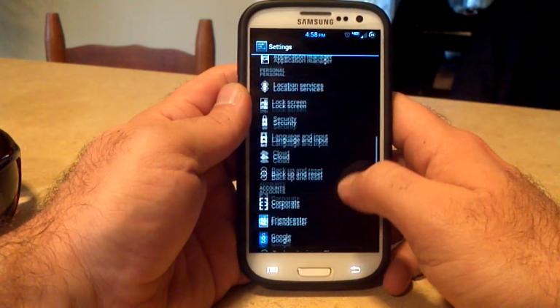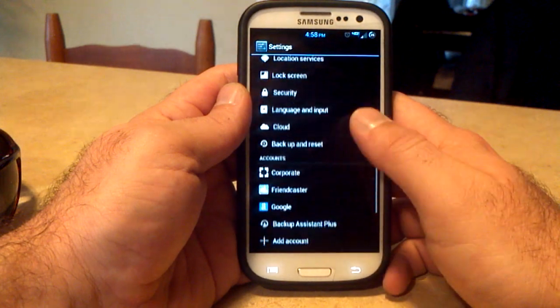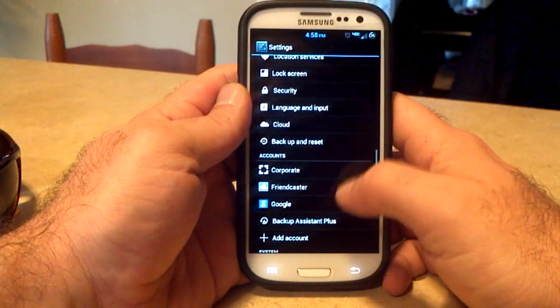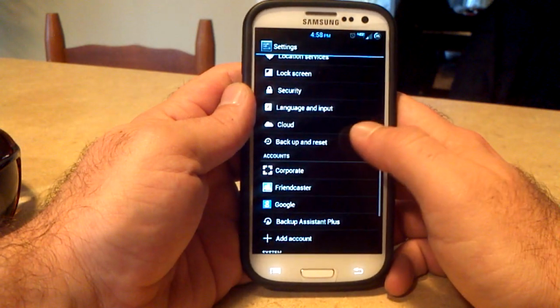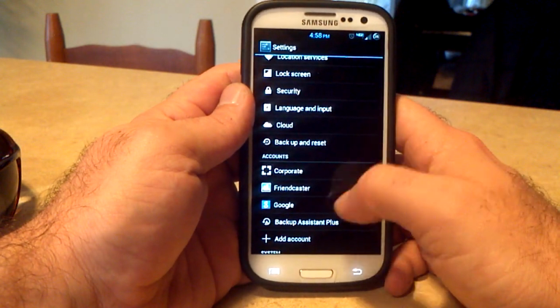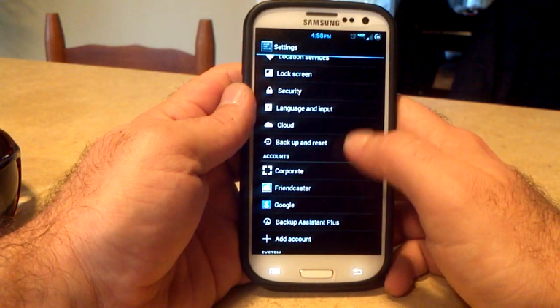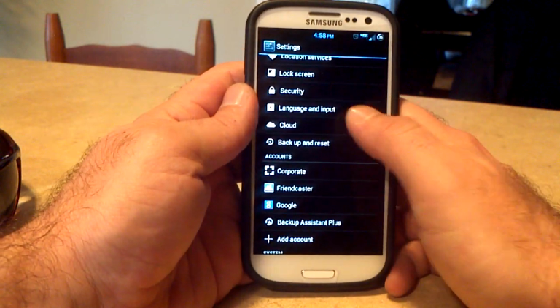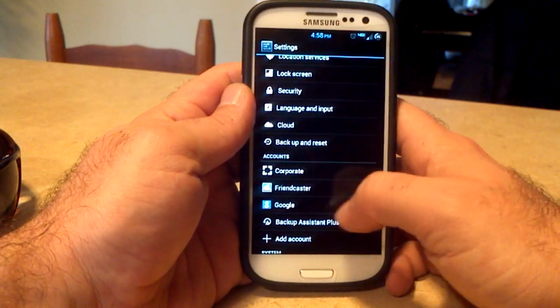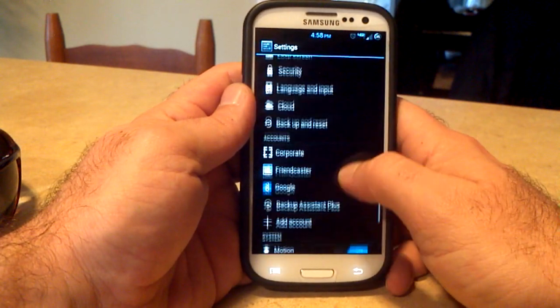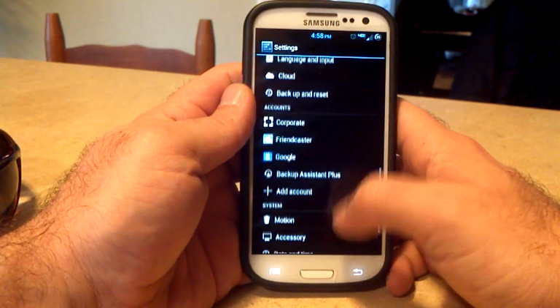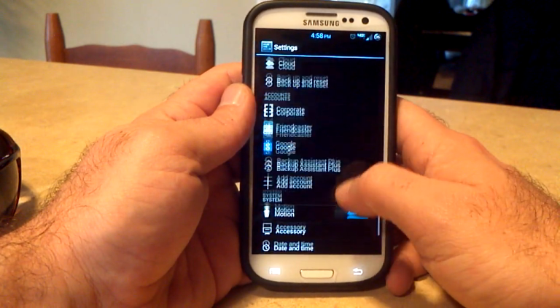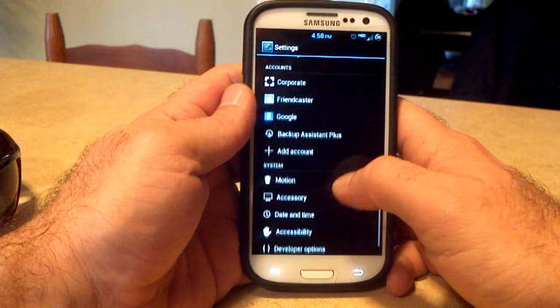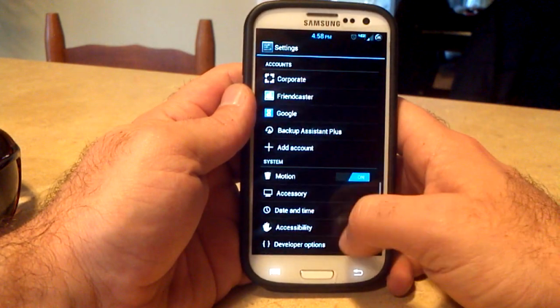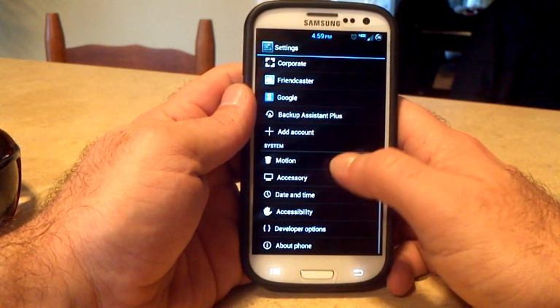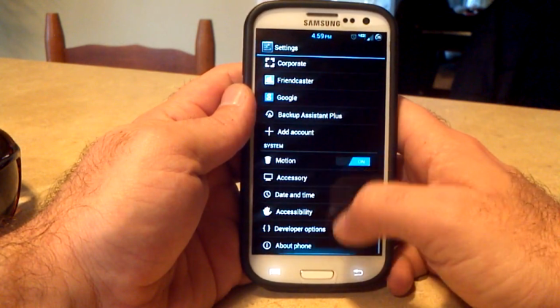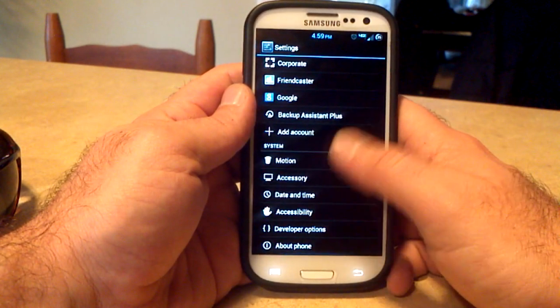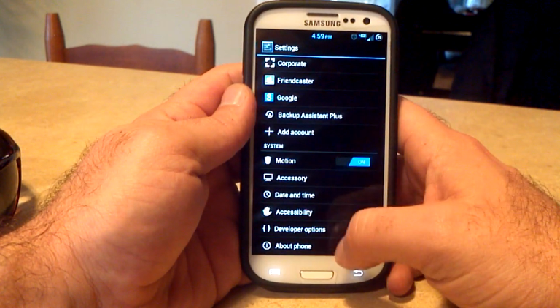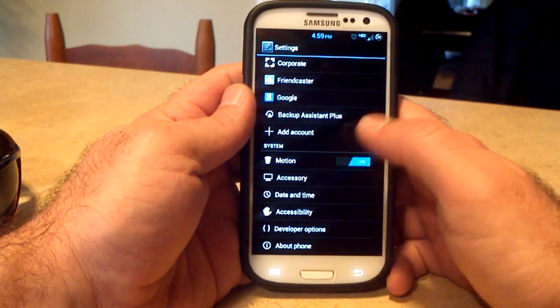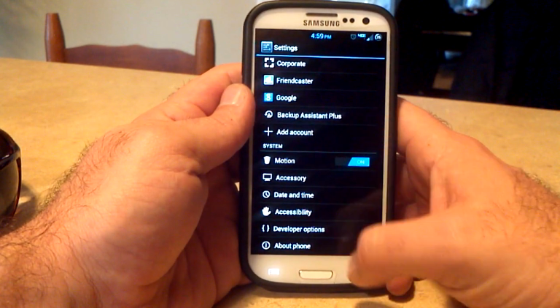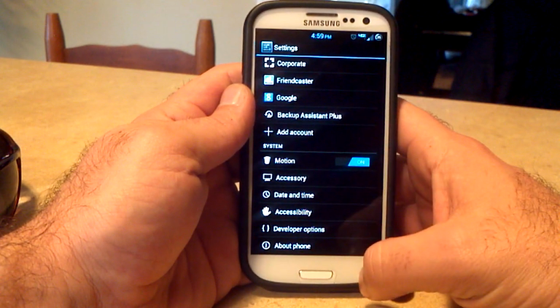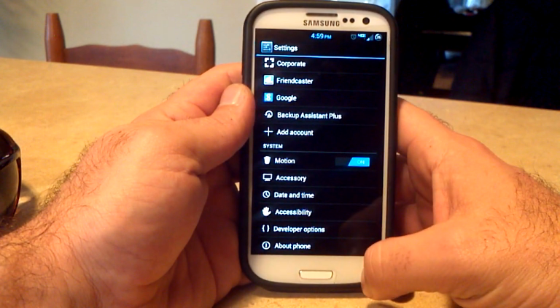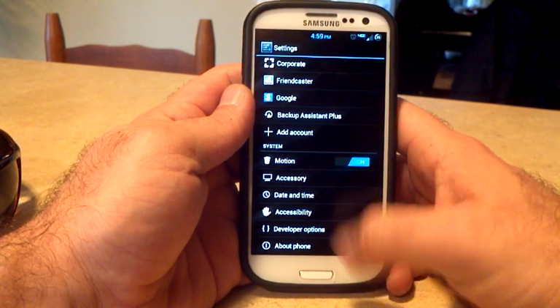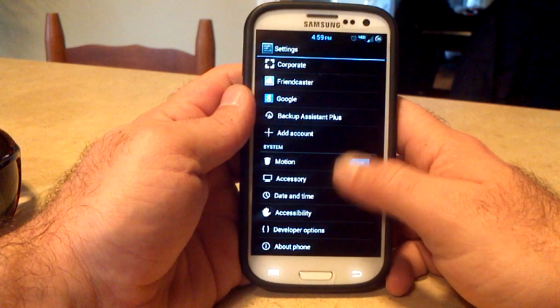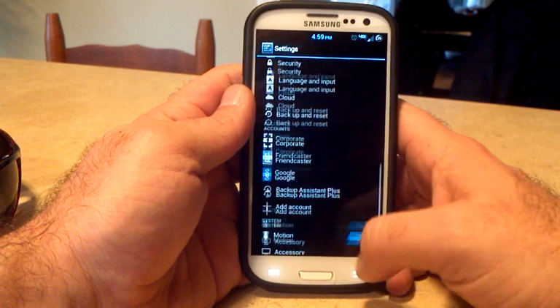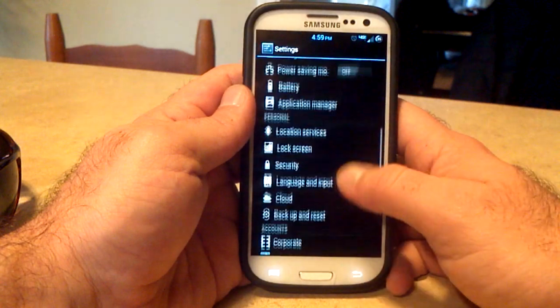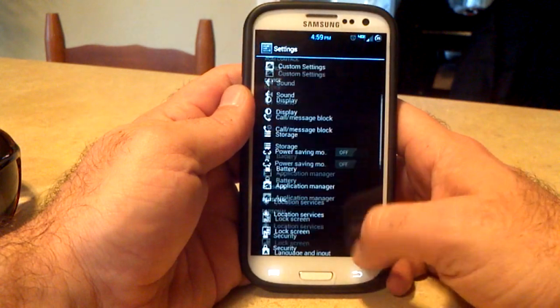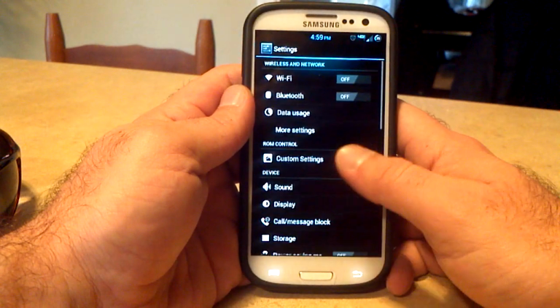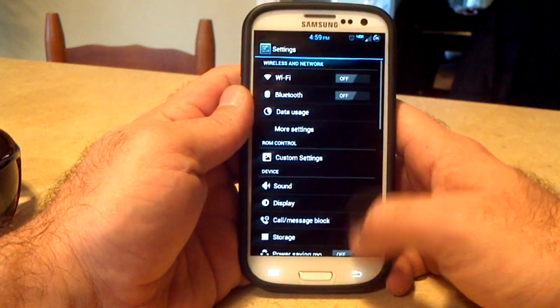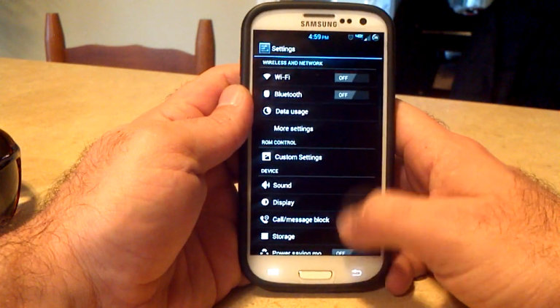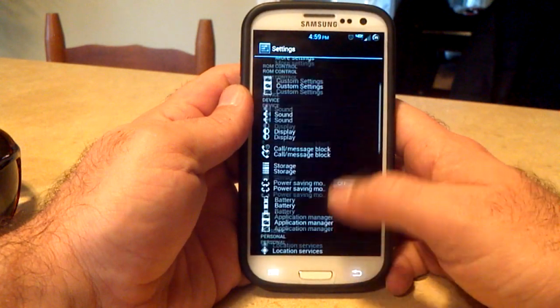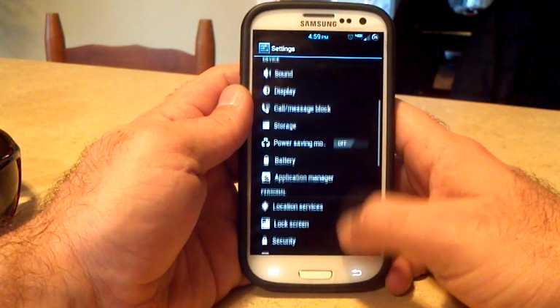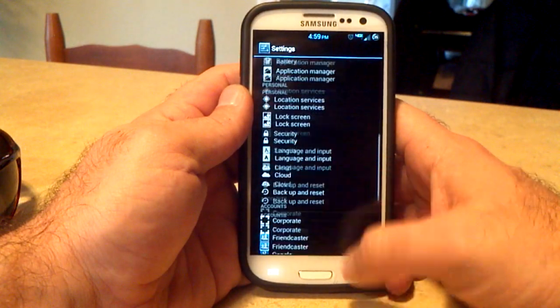The rest of this stuff is pretty normal. The cloud option is left in here. Everything's good. So that's the settings menu in Jelly Beans build number 11.